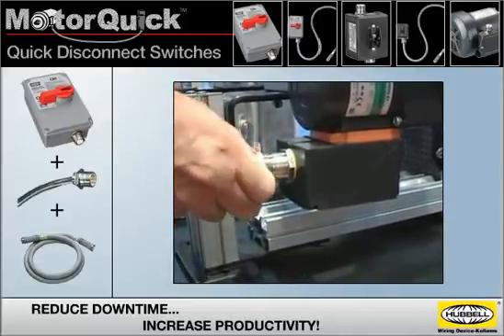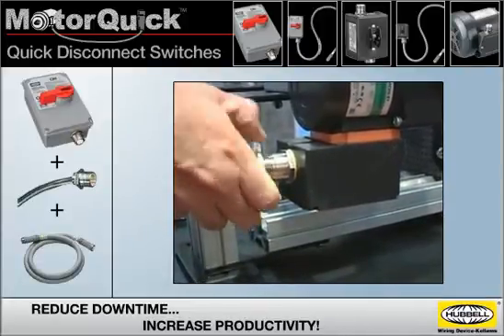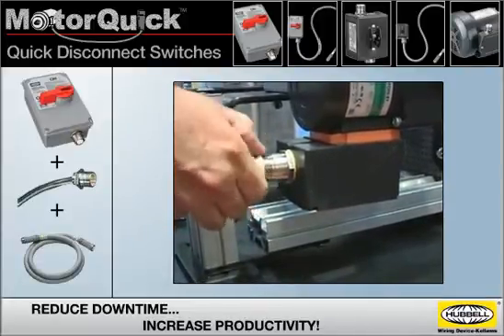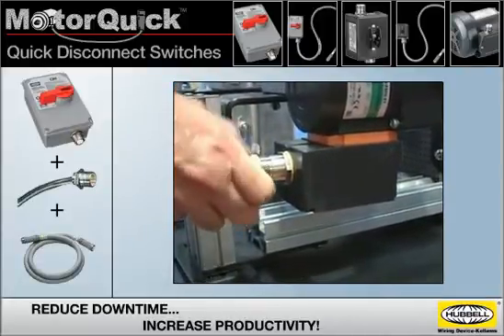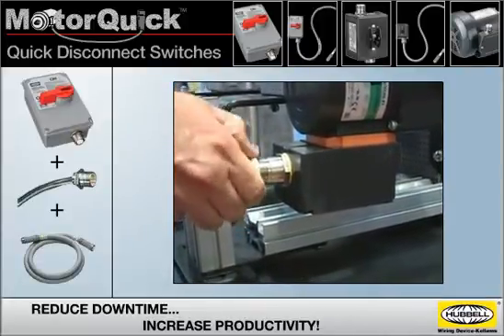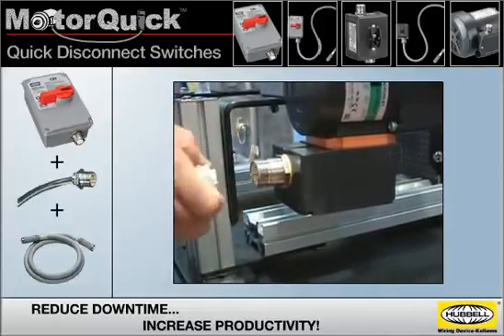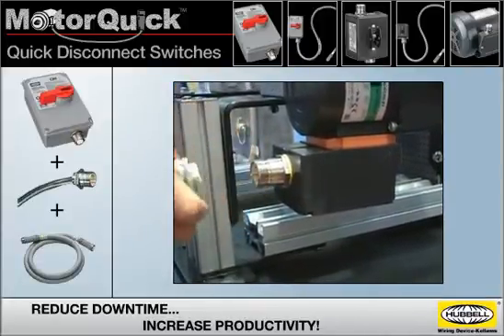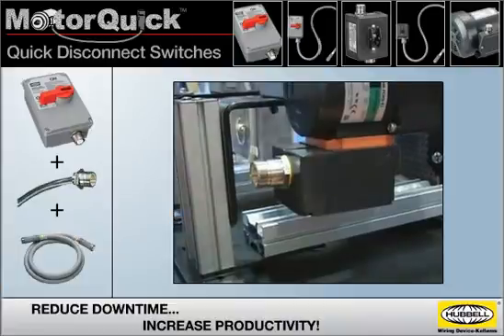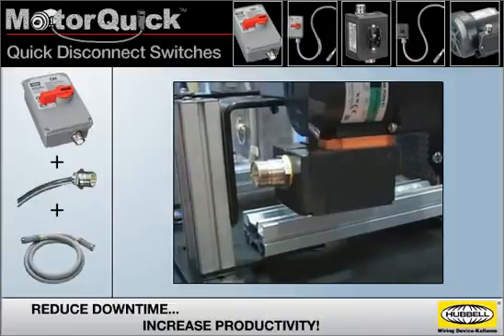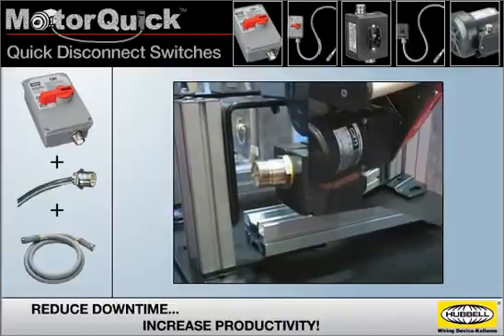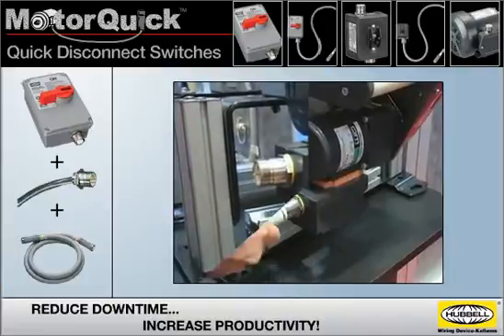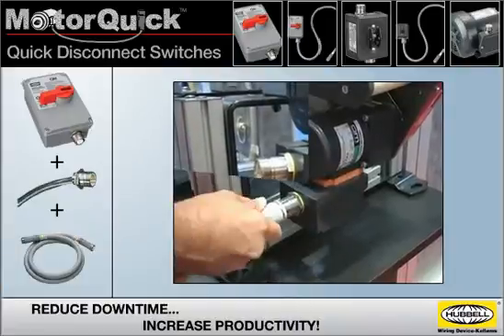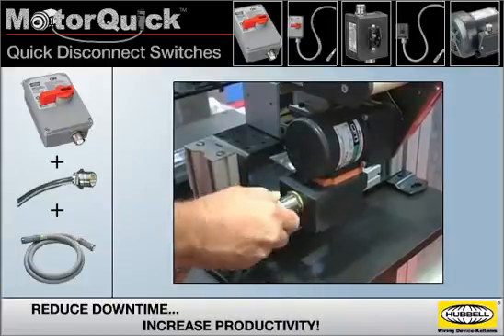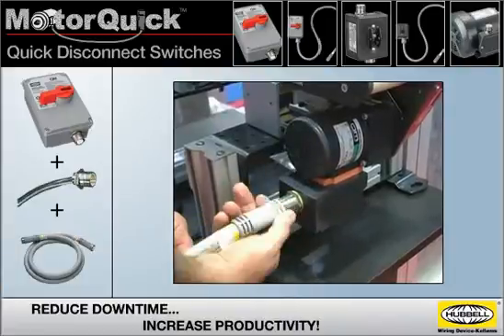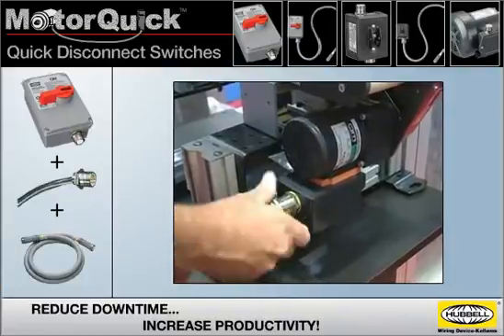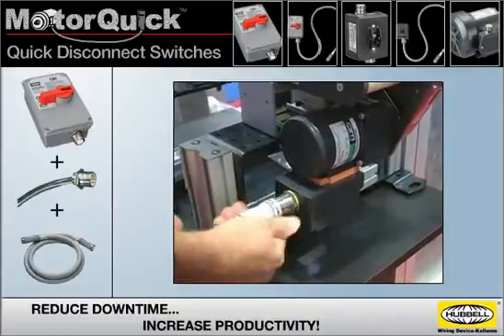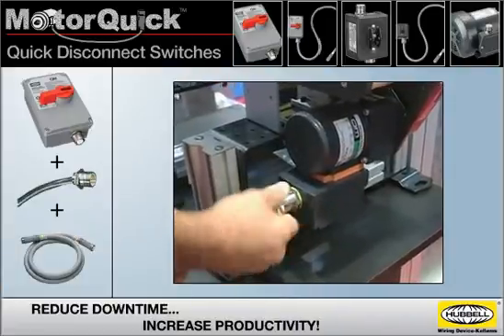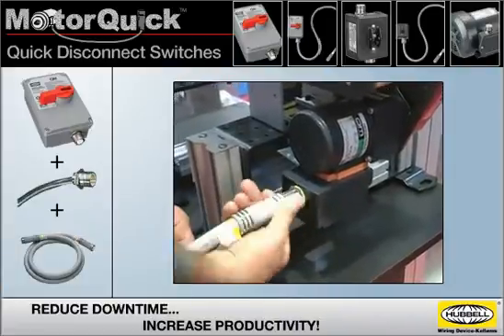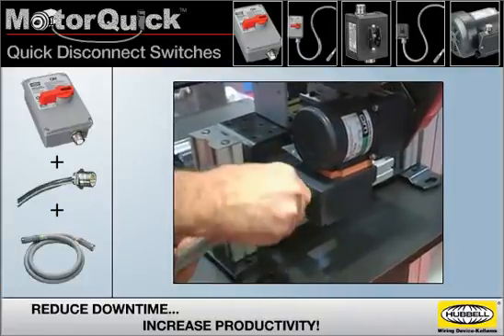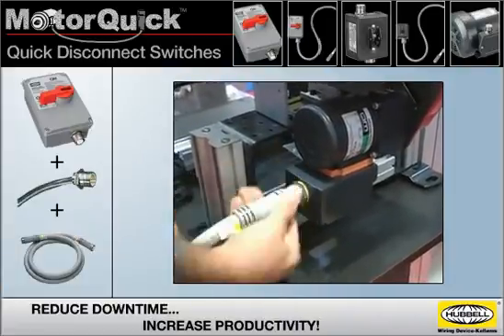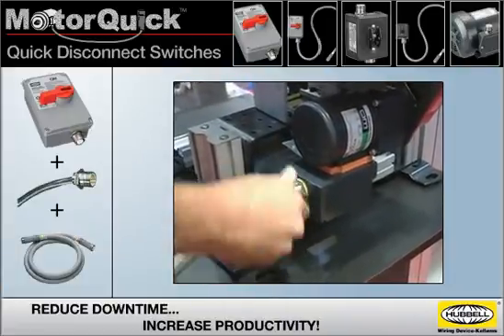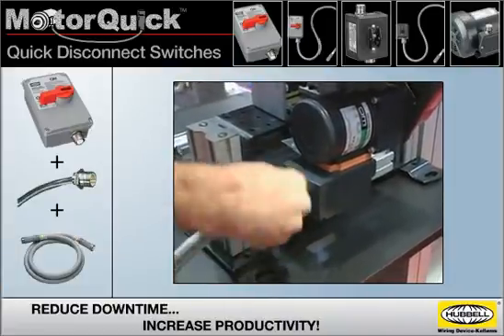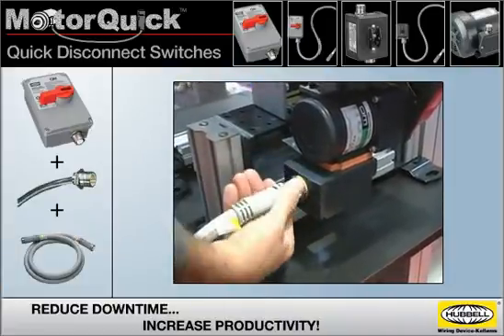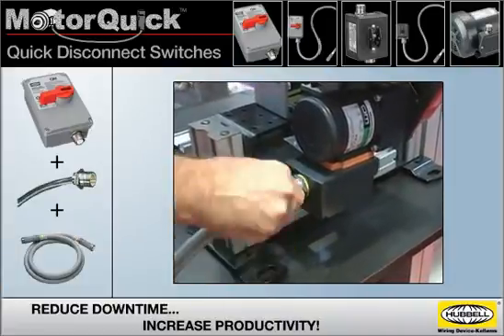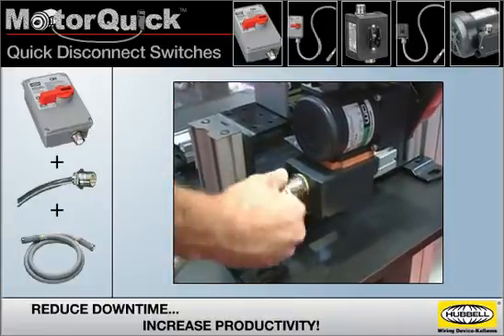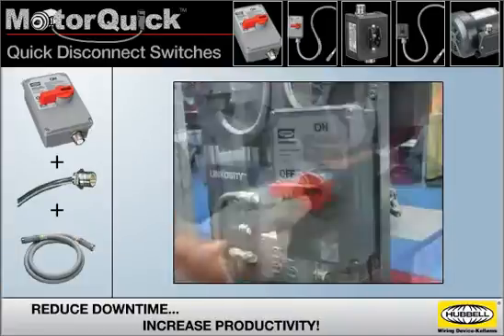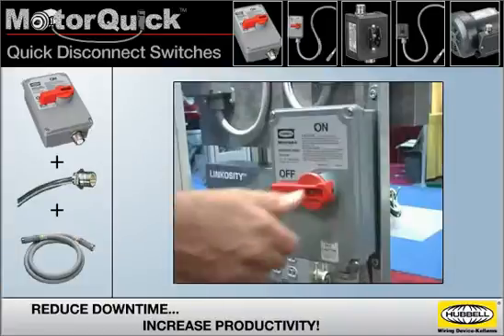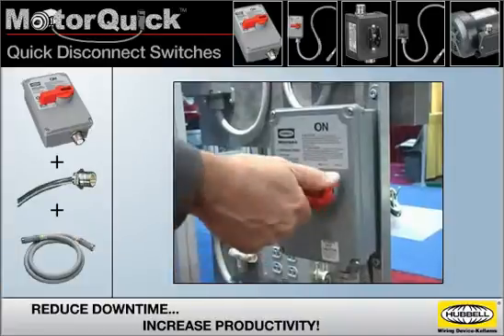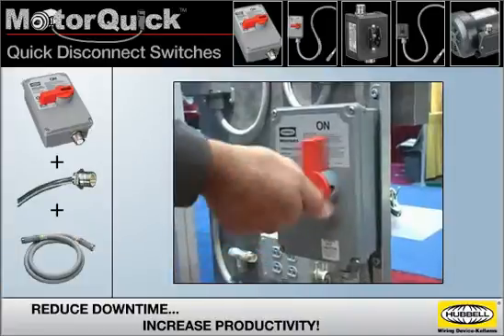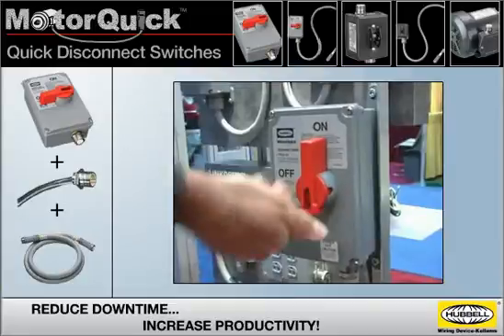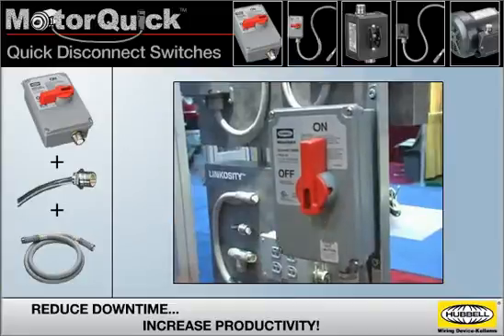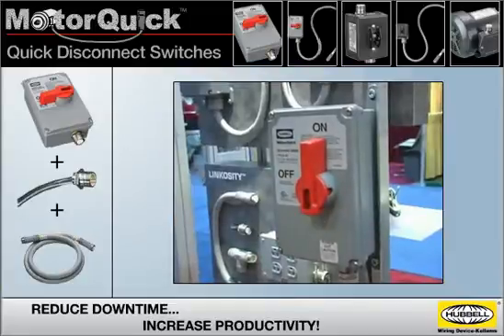When a motor changeout becomes necessary, most of the work will already be done, minimizing downtime. Your production can be up and running in a fraction of the time, saving hundreds or even thousands of dollars every time you change out a motor.